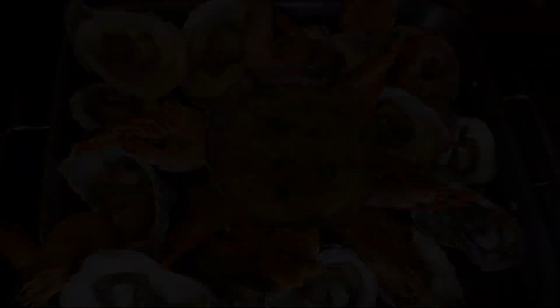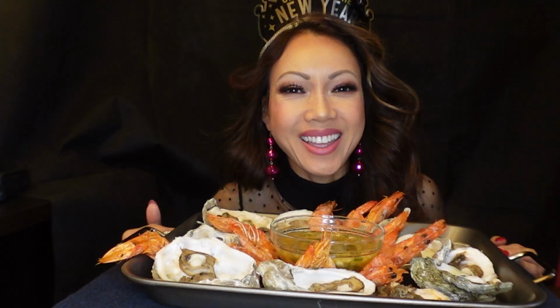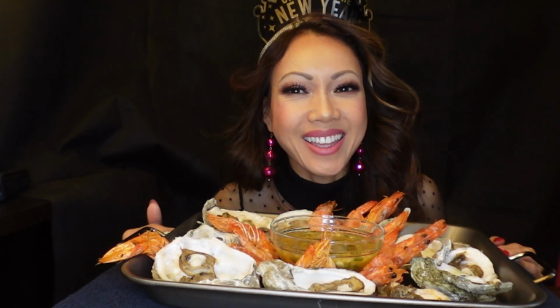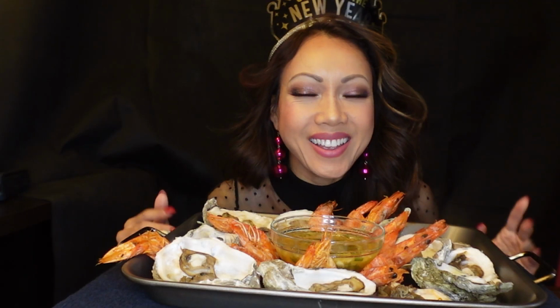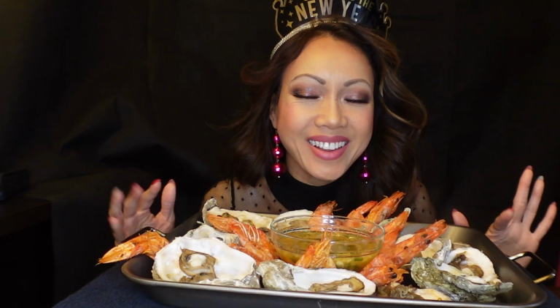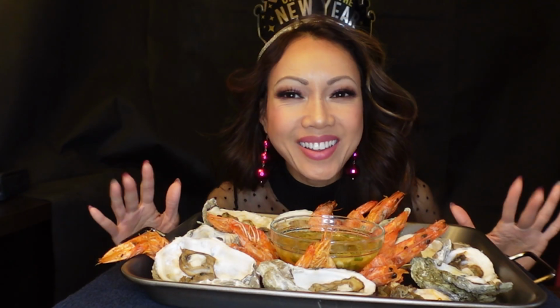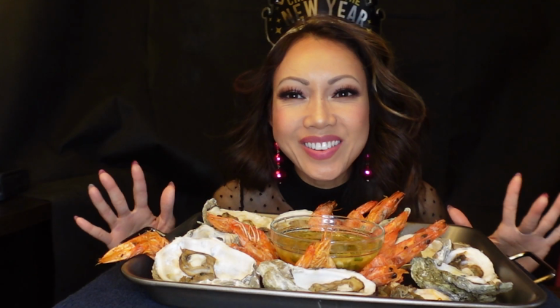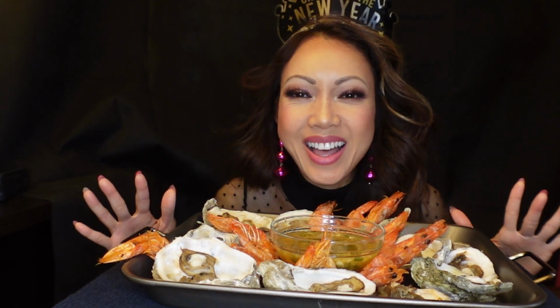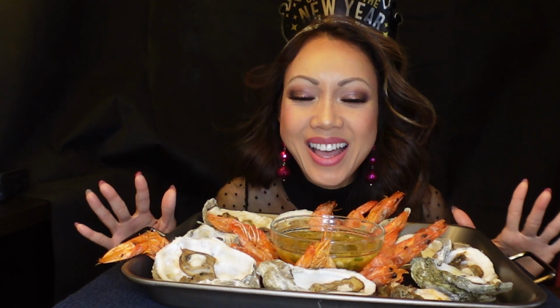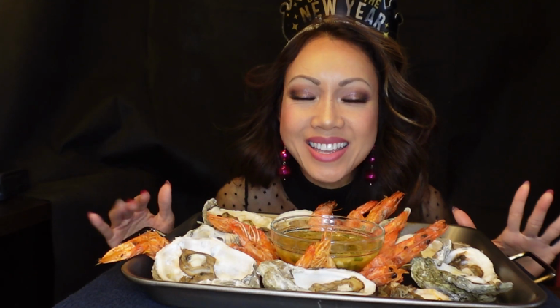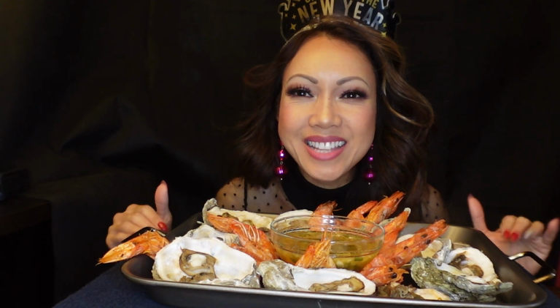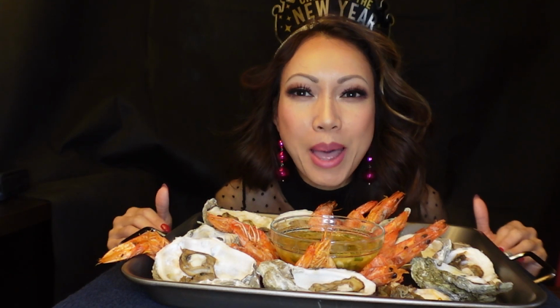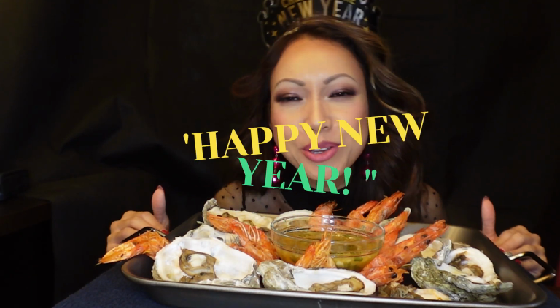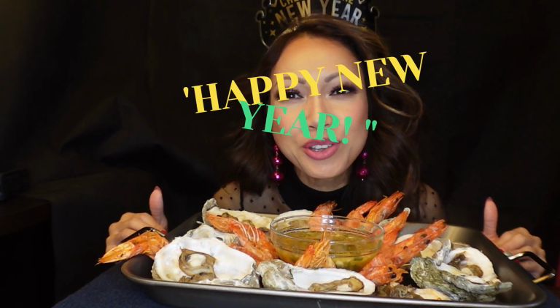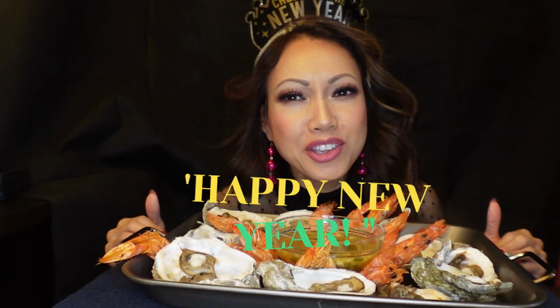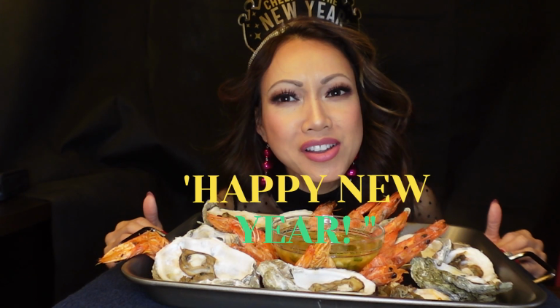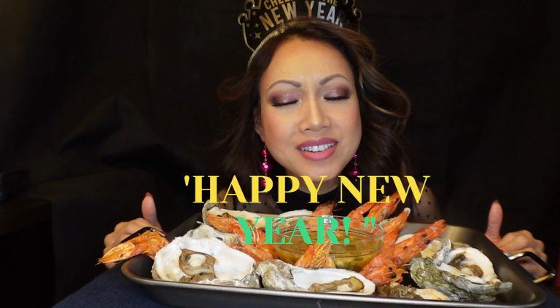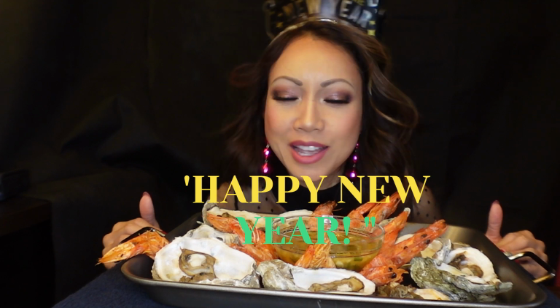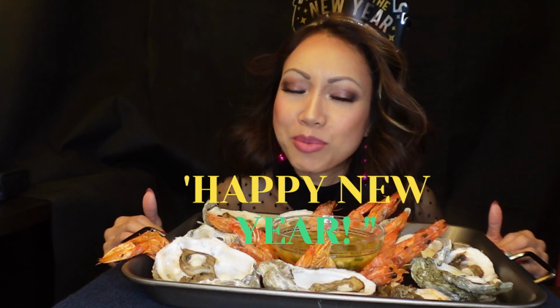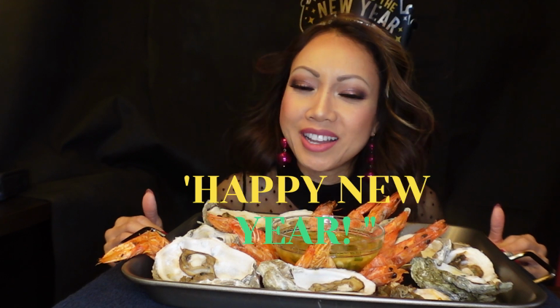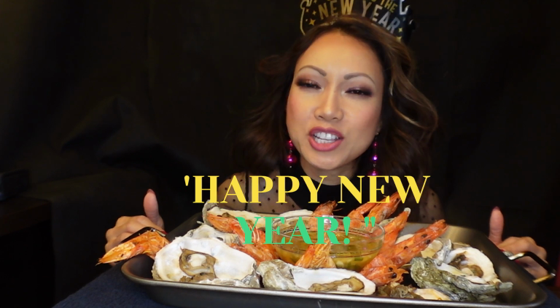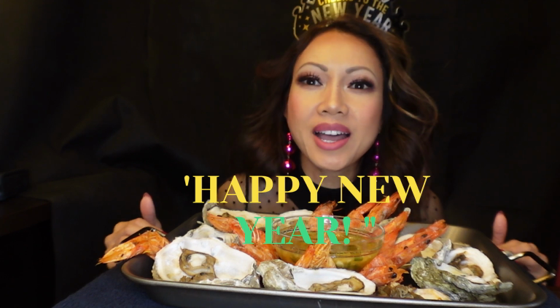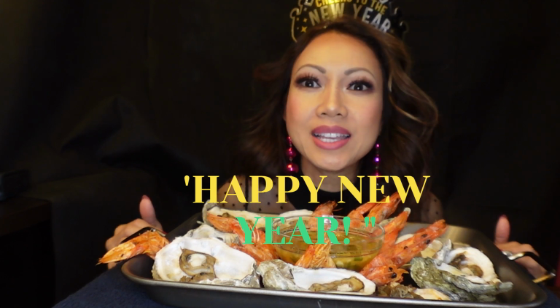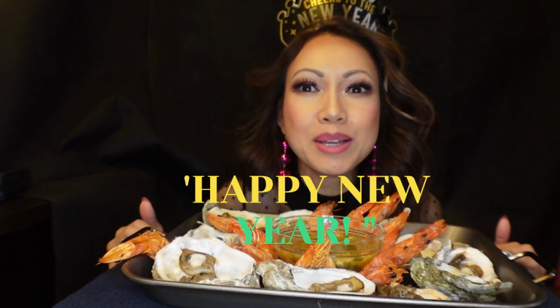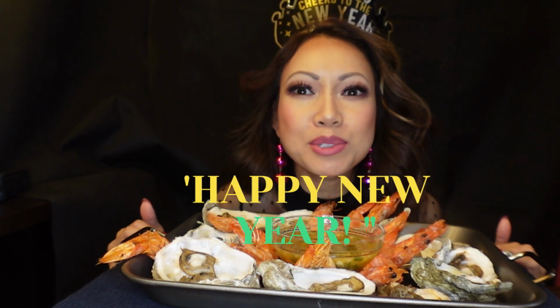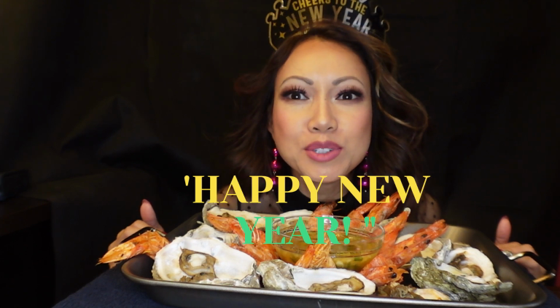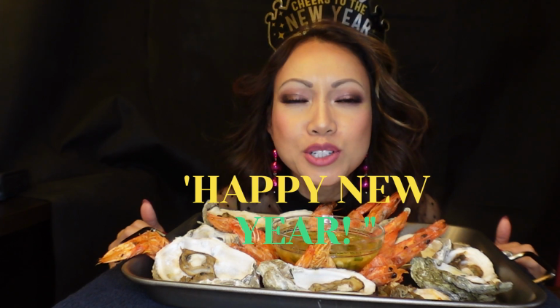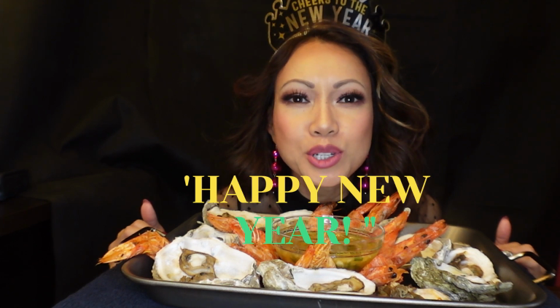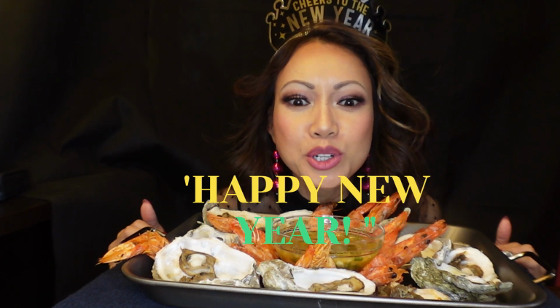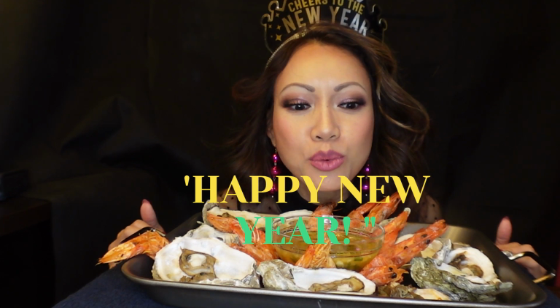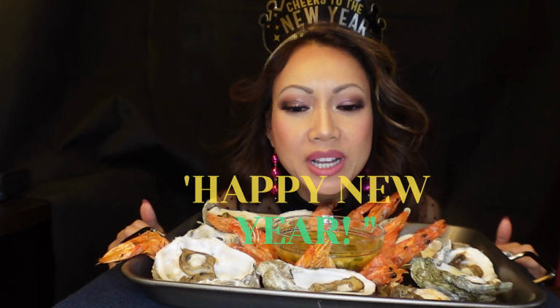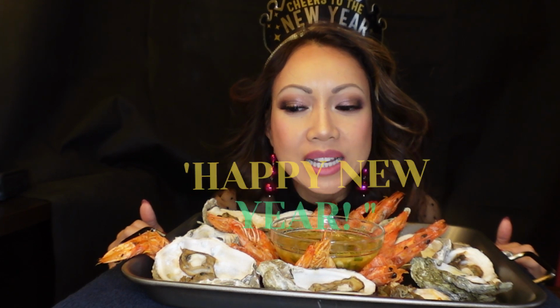Hello hello, hello guys! Happy New Year's! Oh my gosh, I cannot believe it's already 2024, guys!